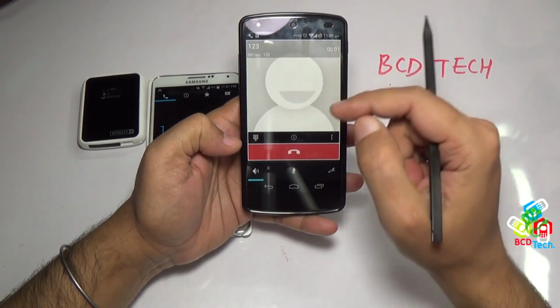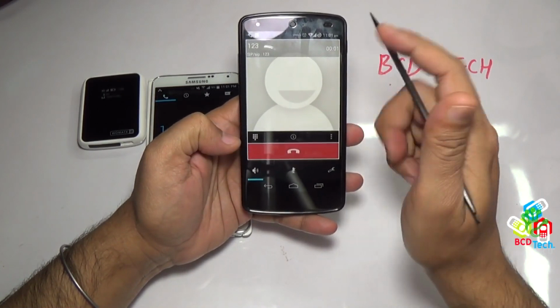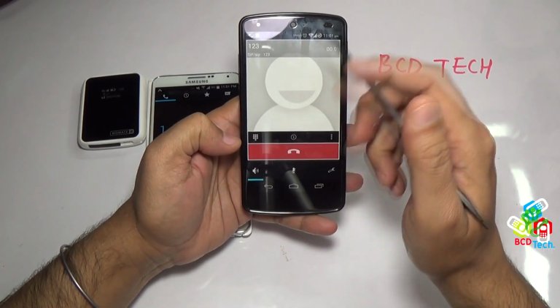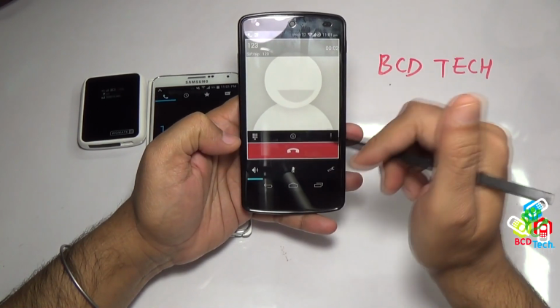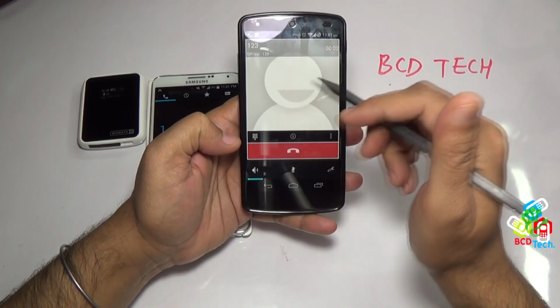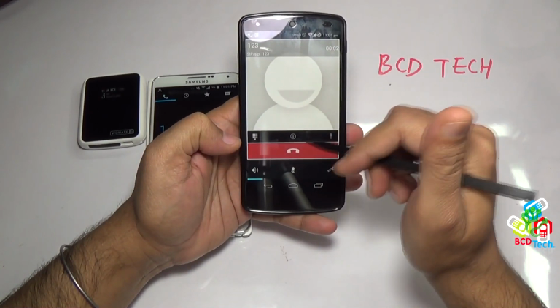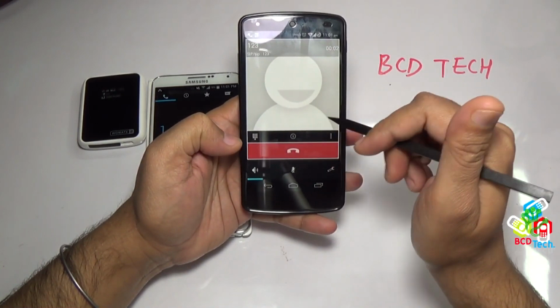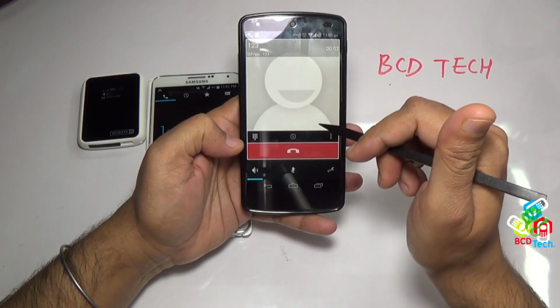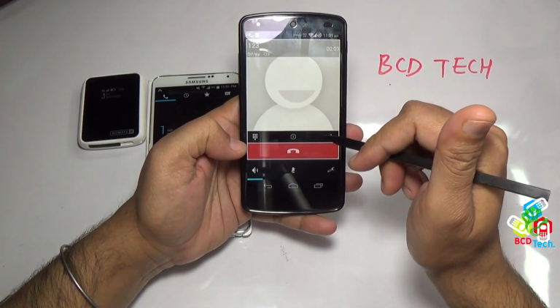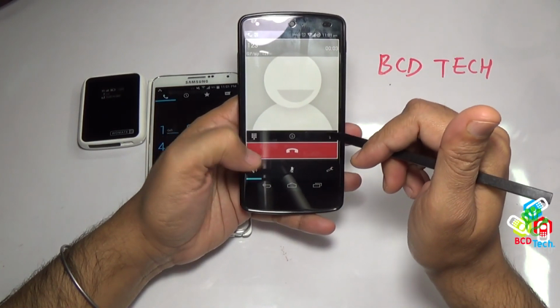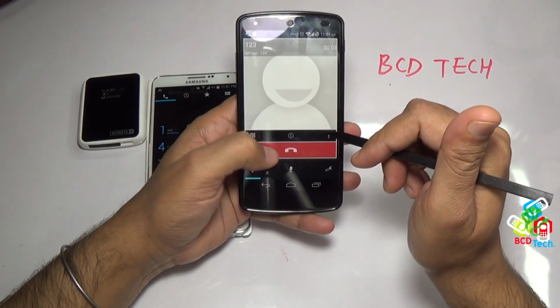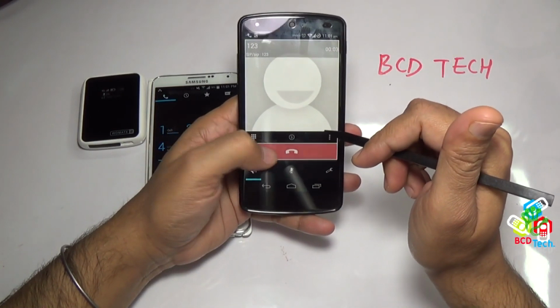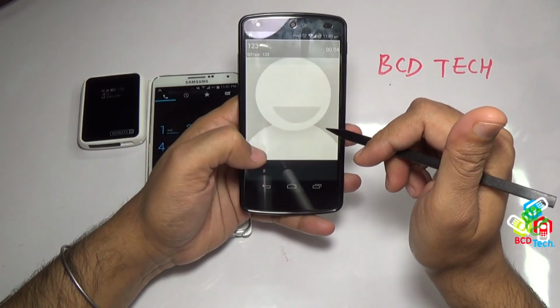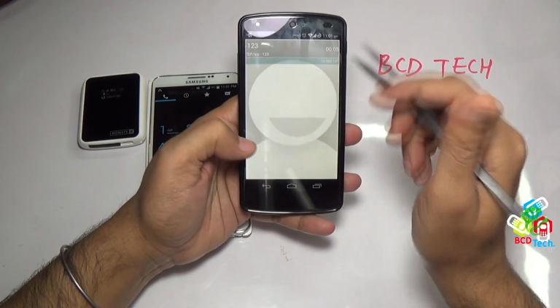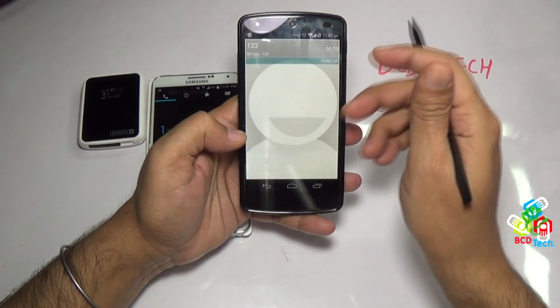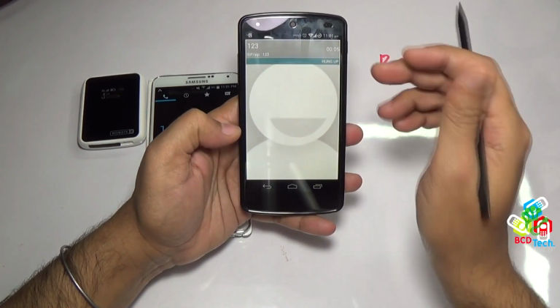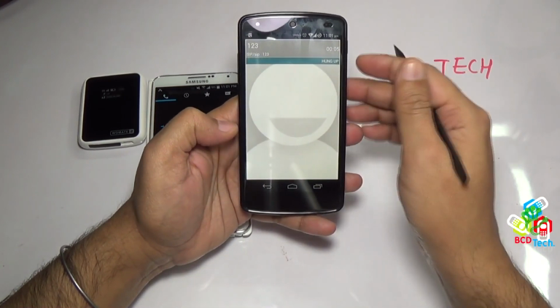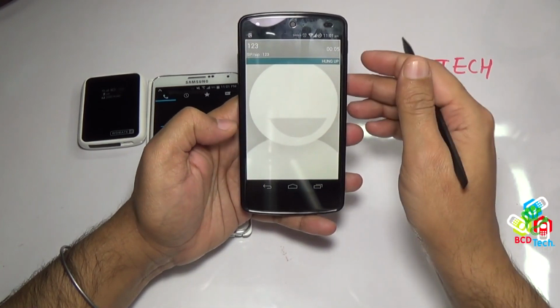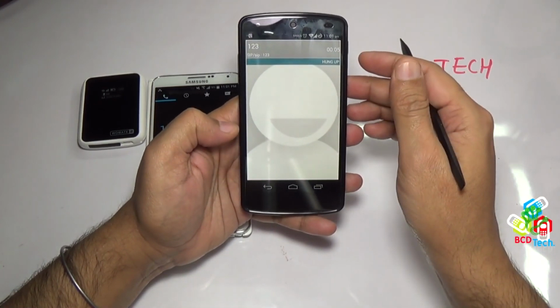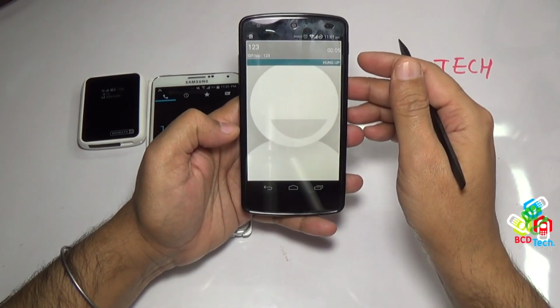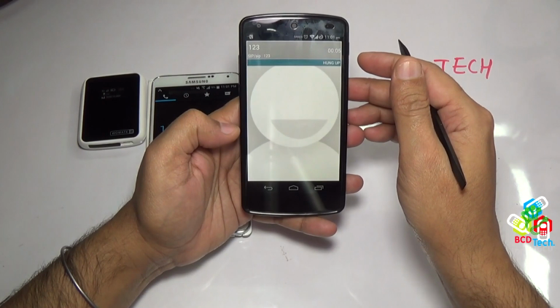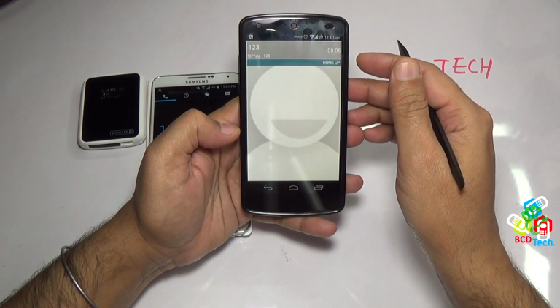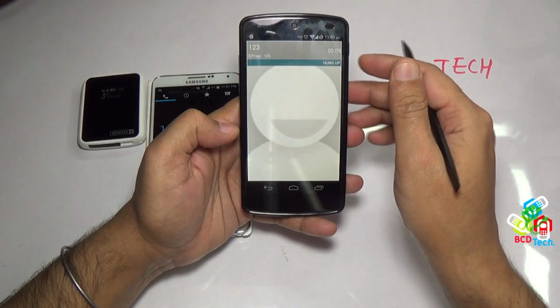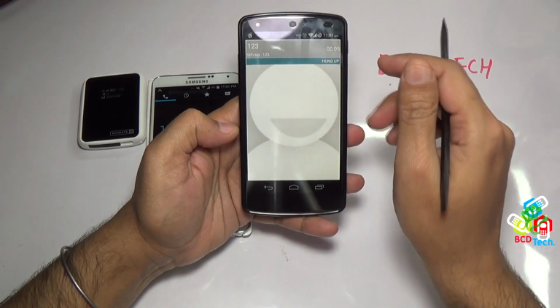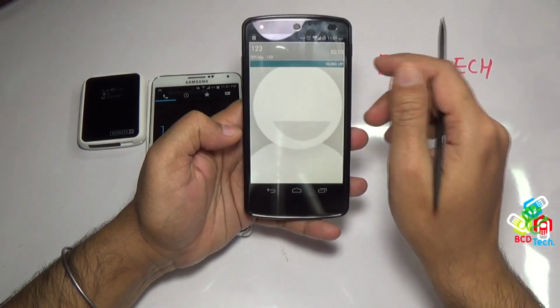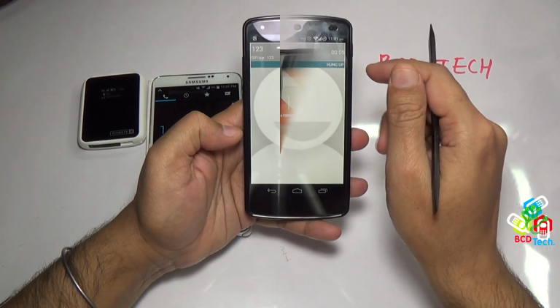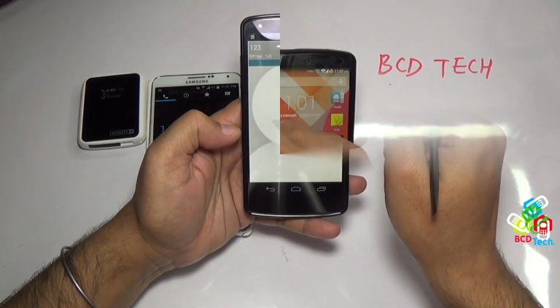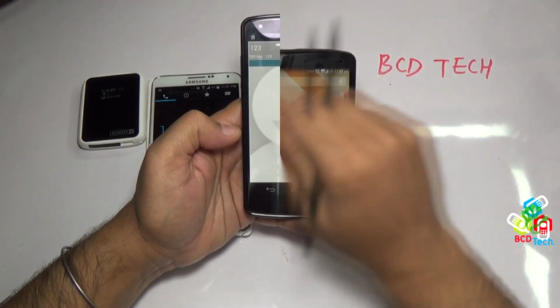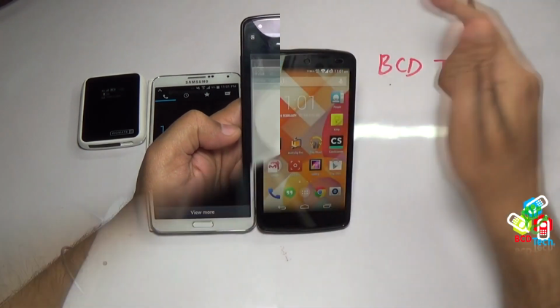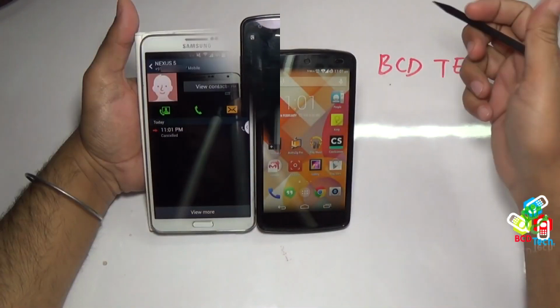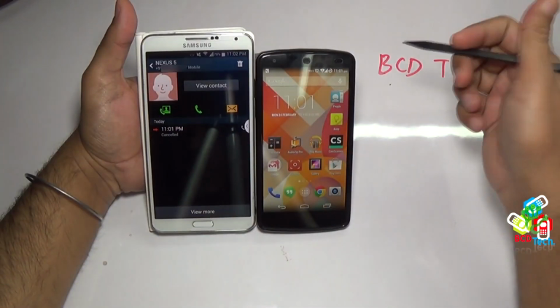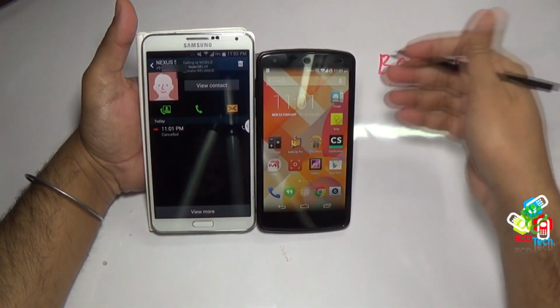As you can hear the operator voice, it is very clear, and there is no lag and noise in the voice.